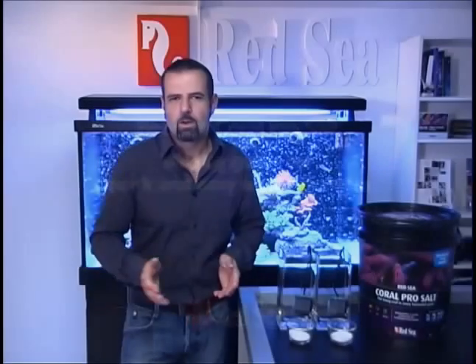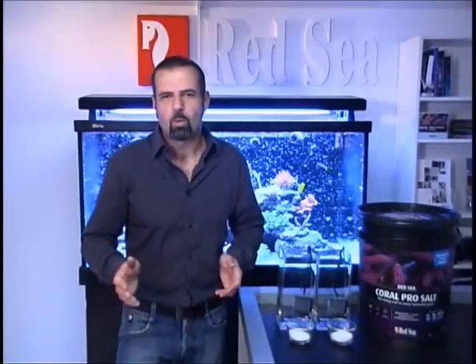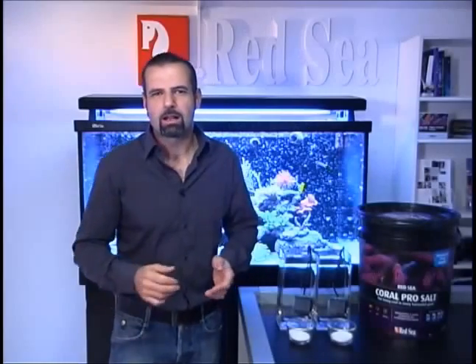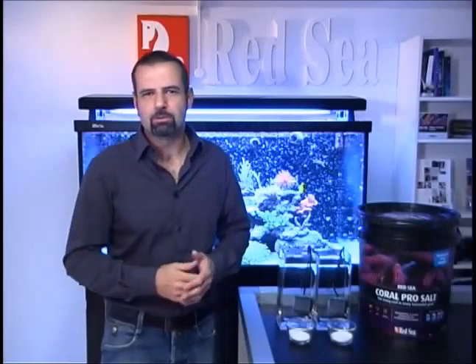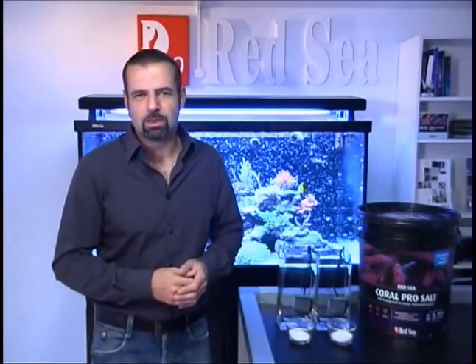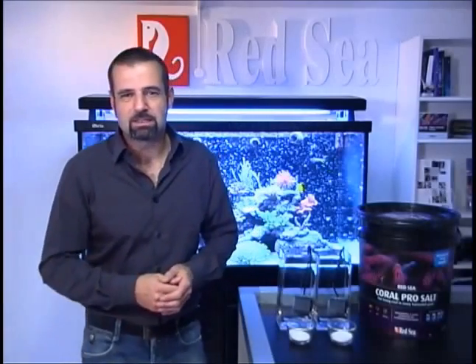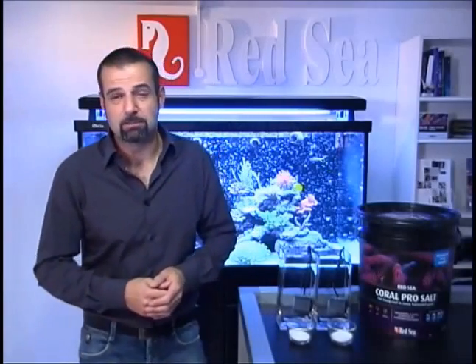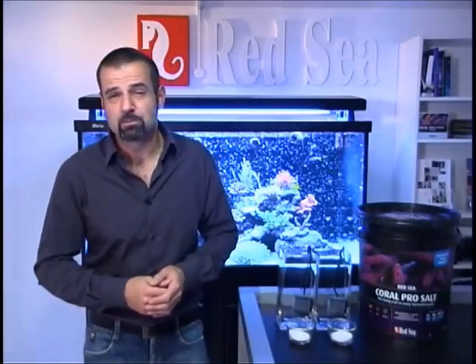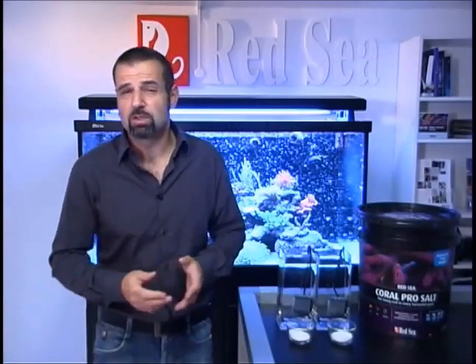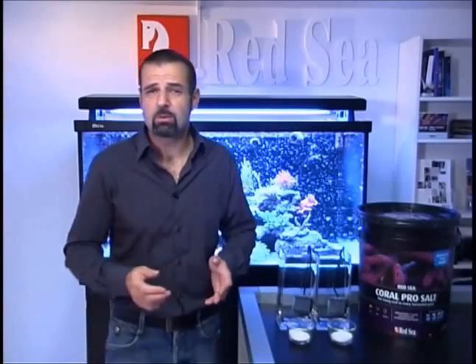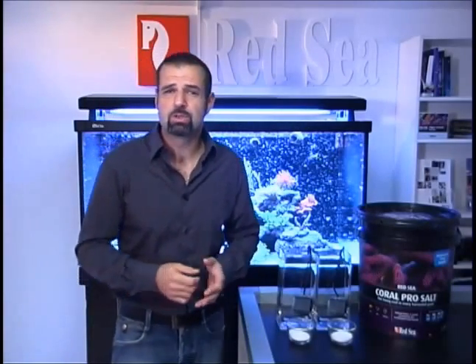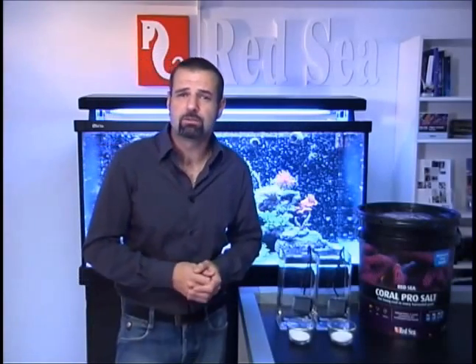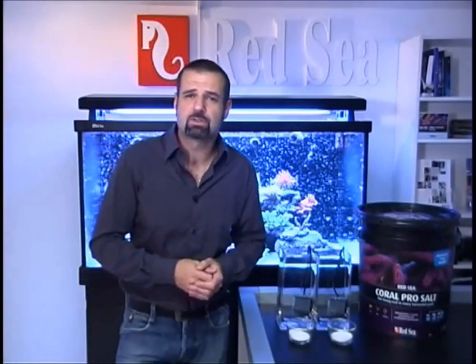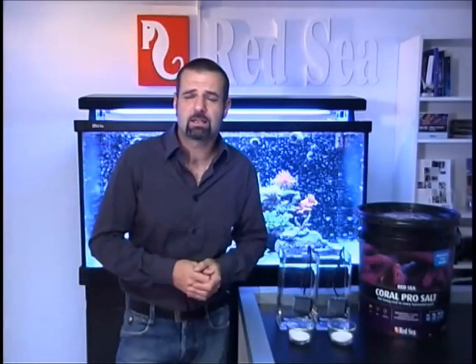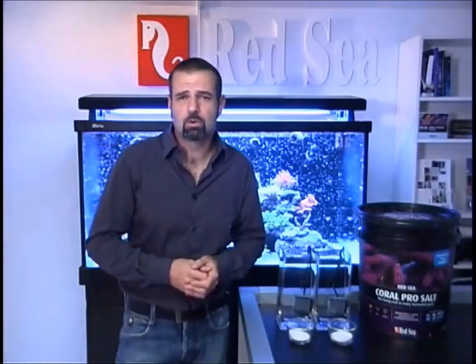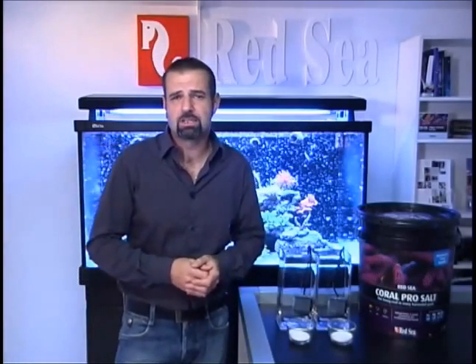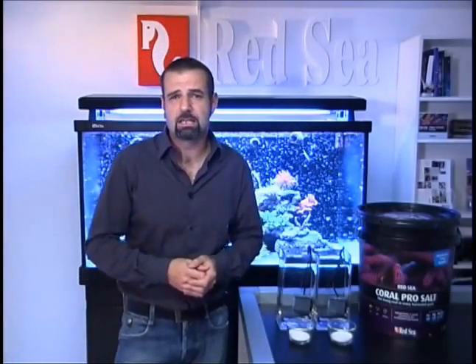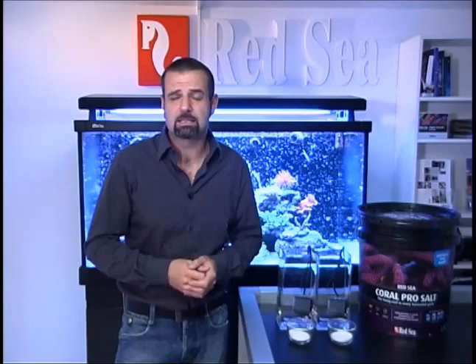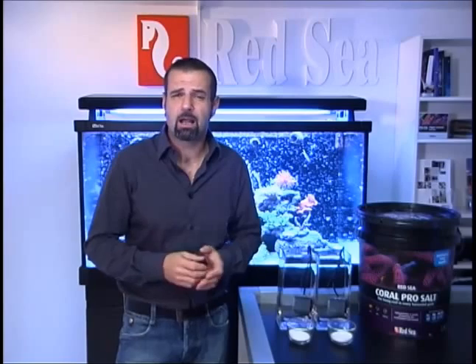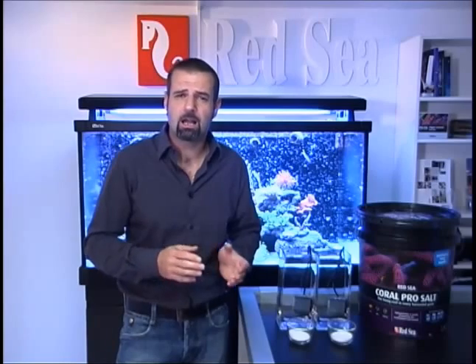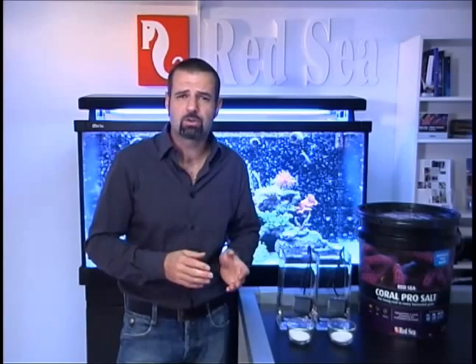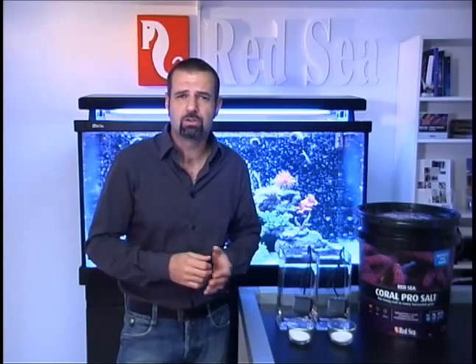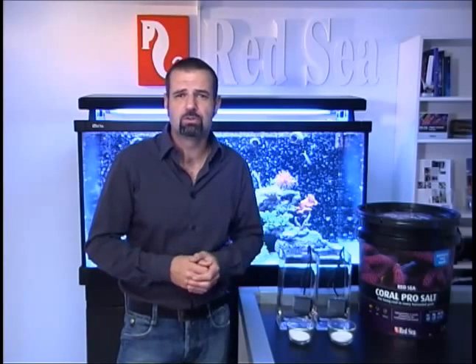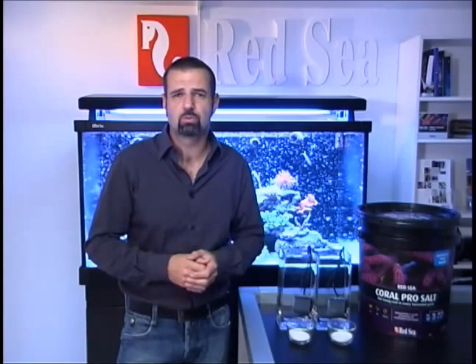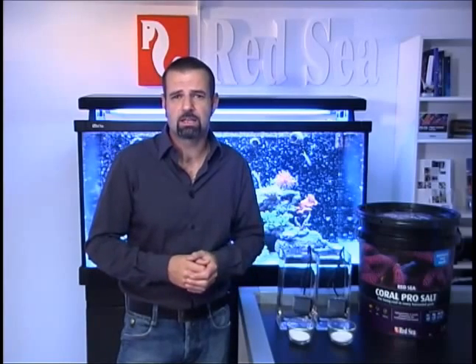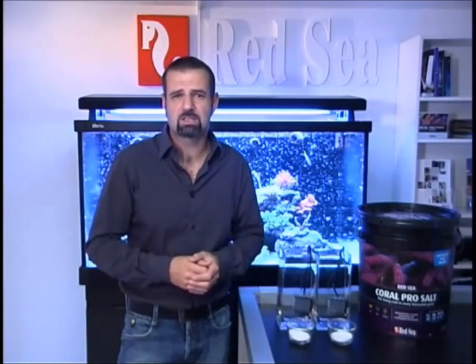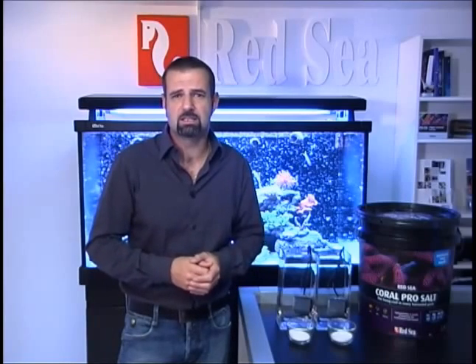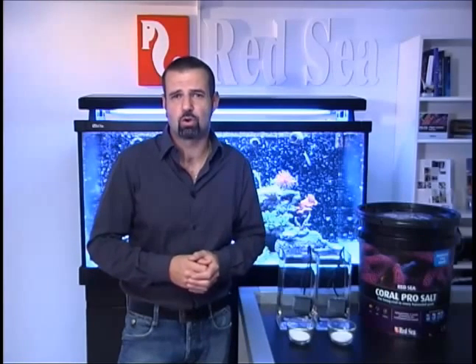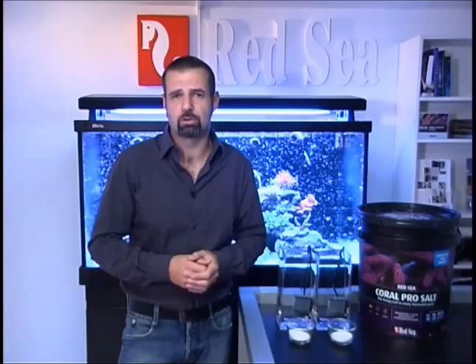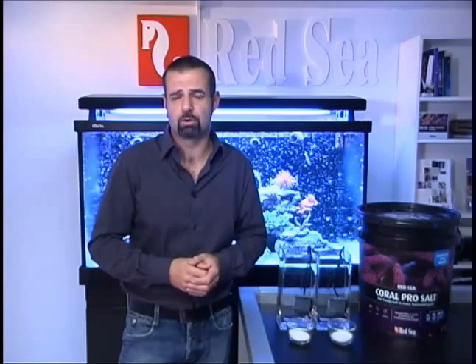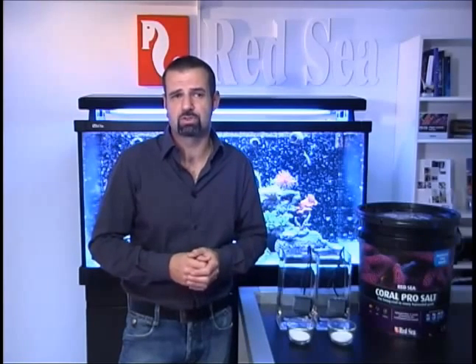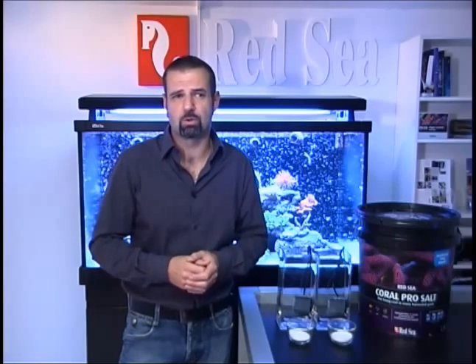Welcome to Red Sea. Today I want to give you some more details about how to use Red Sea's Coral Pro salt.